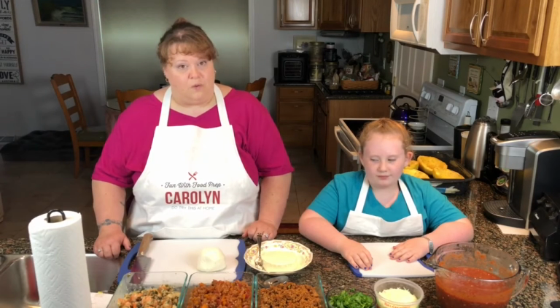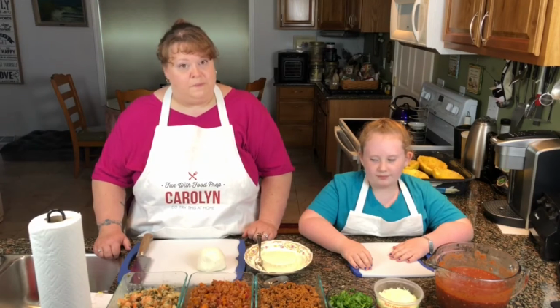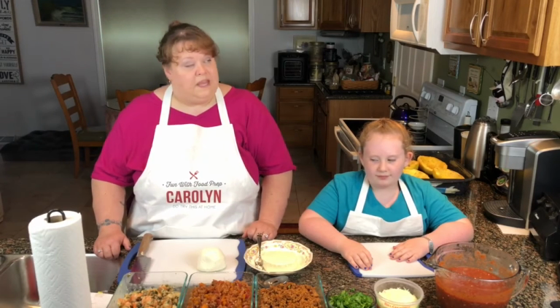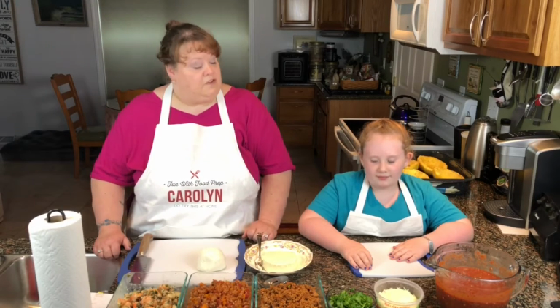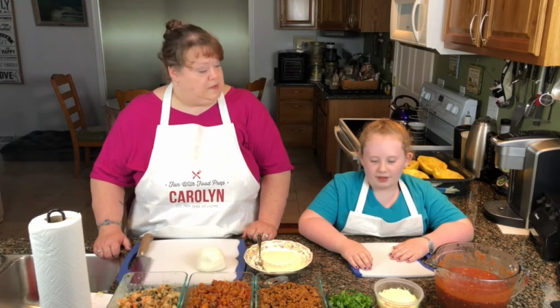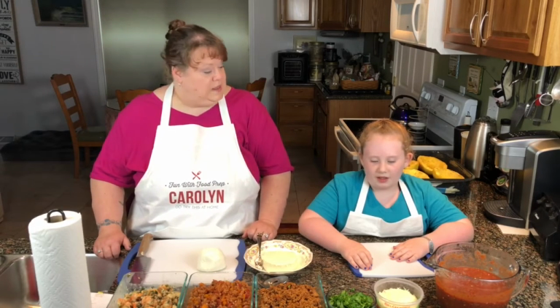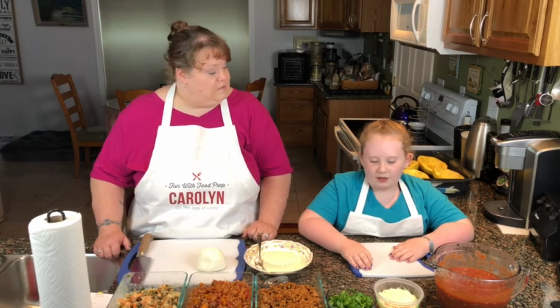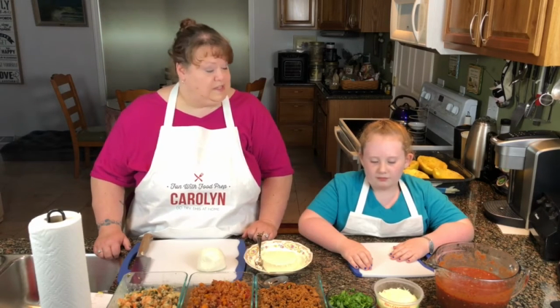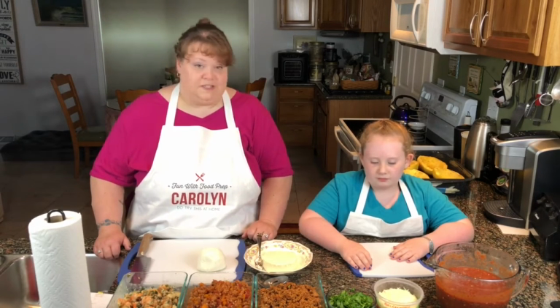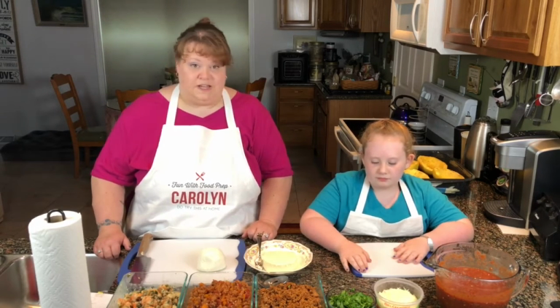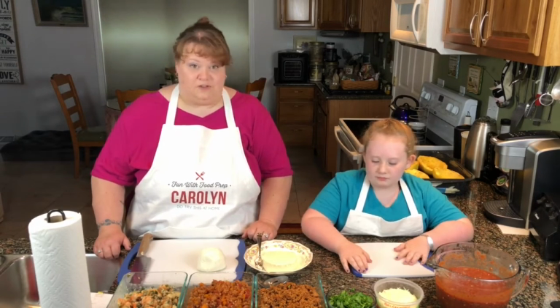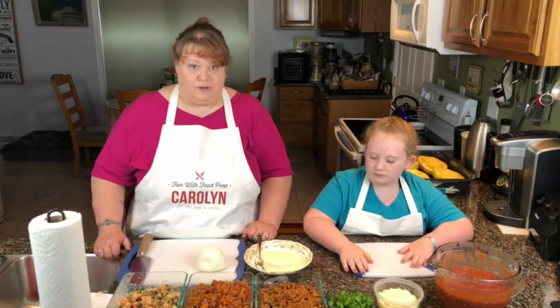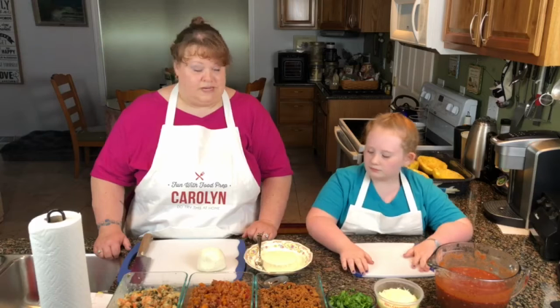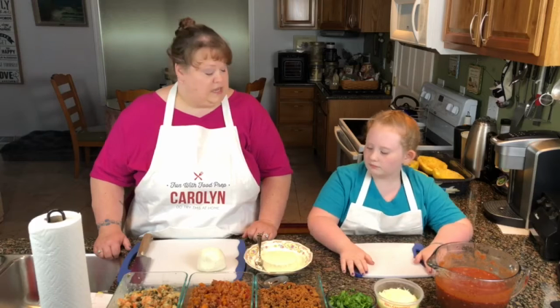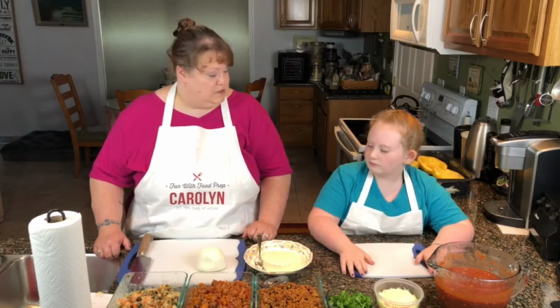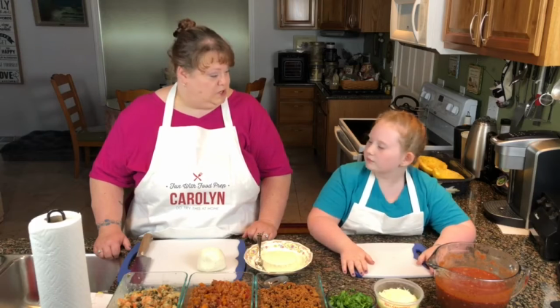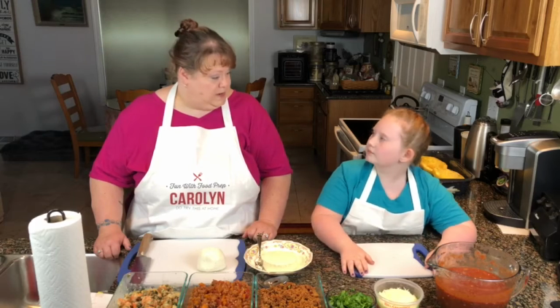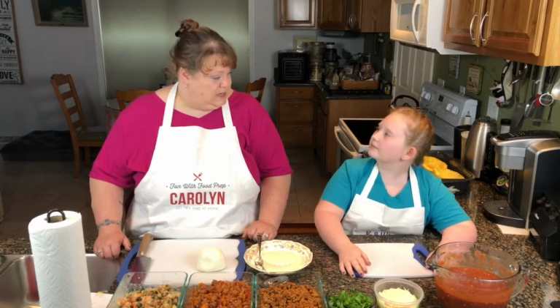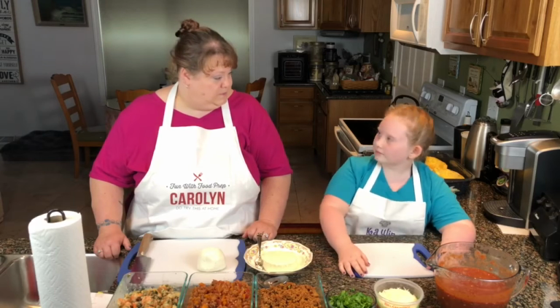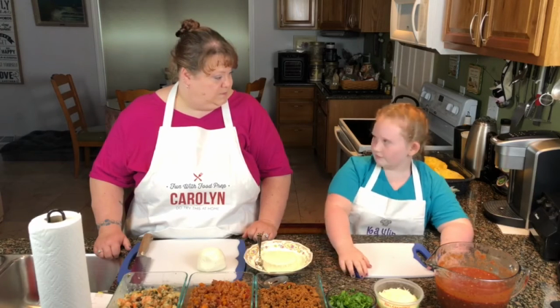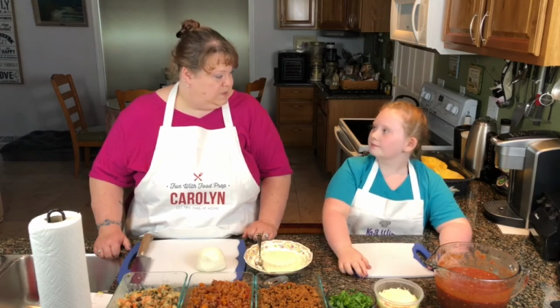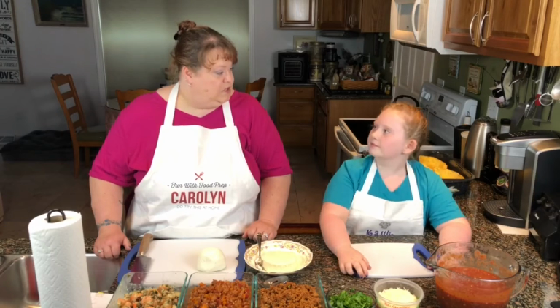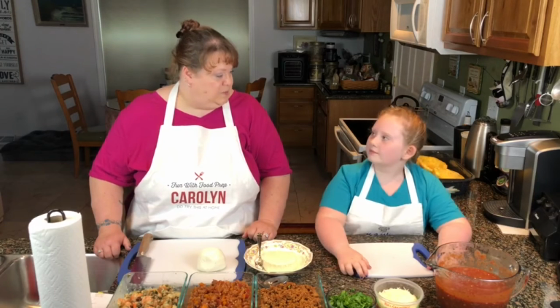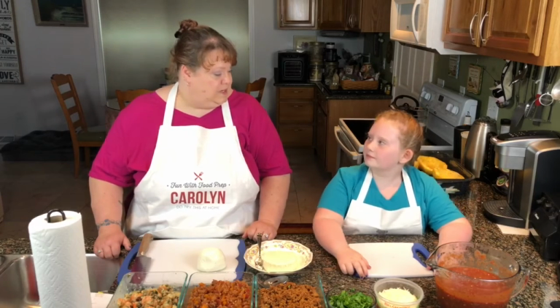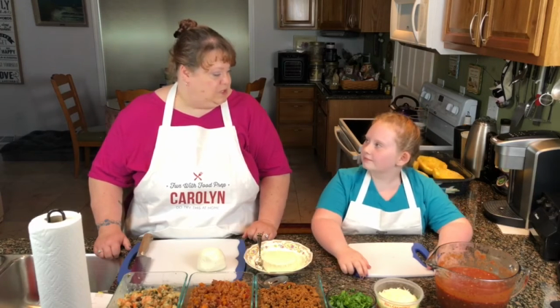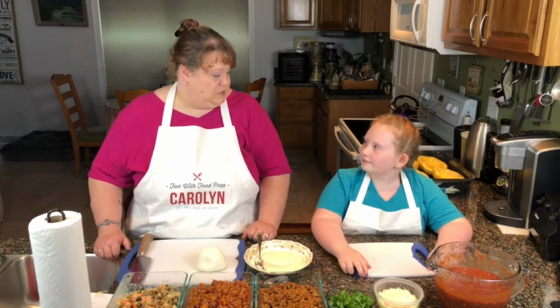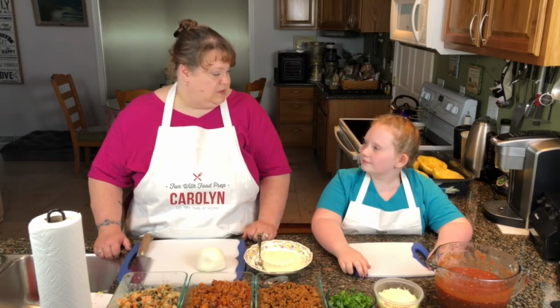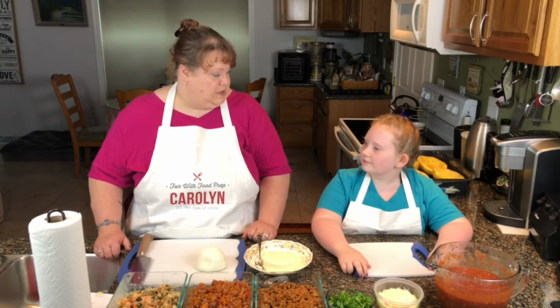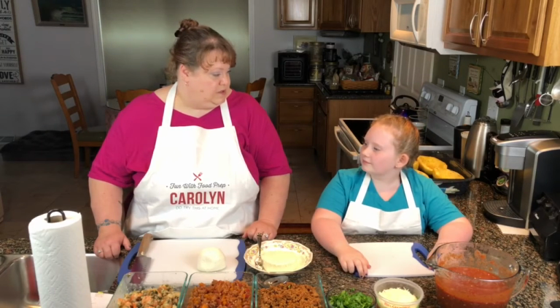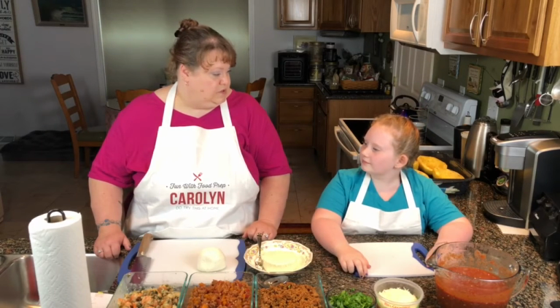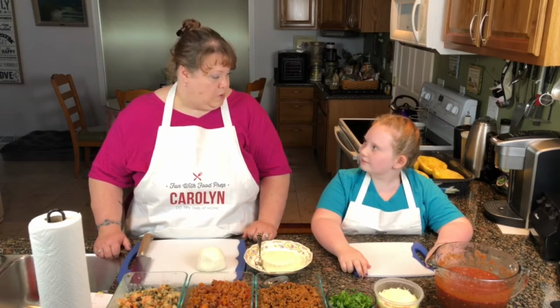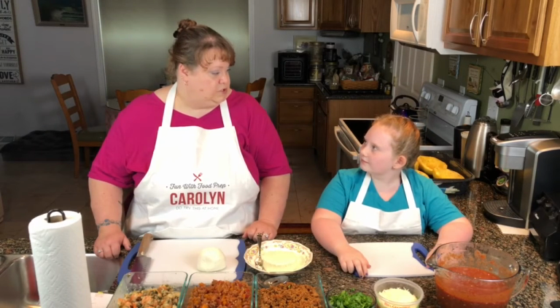So if my lovely assistant is ready, Kaelin, are you ready? Do you want to get the squash?